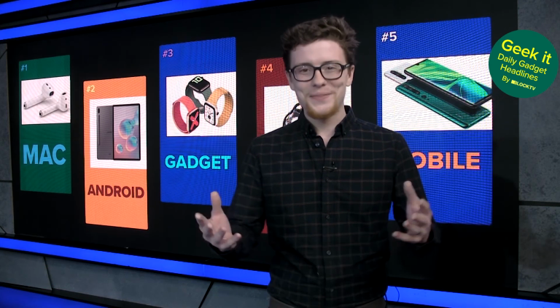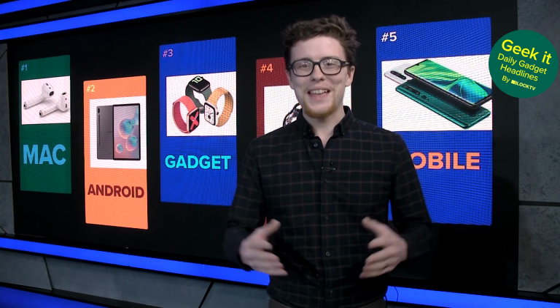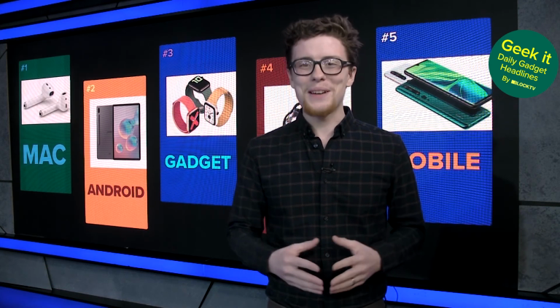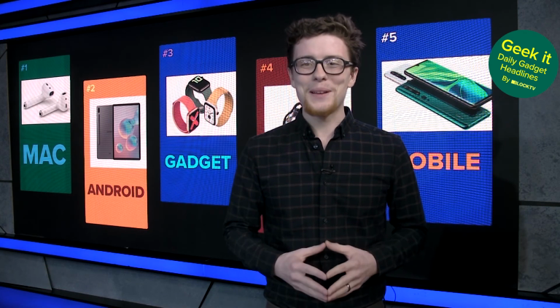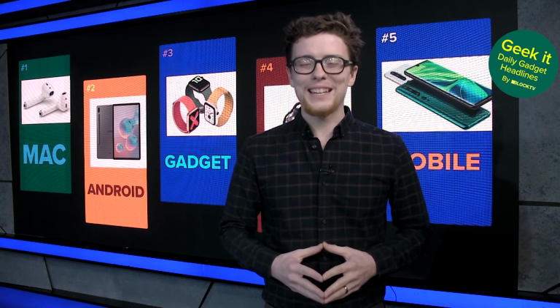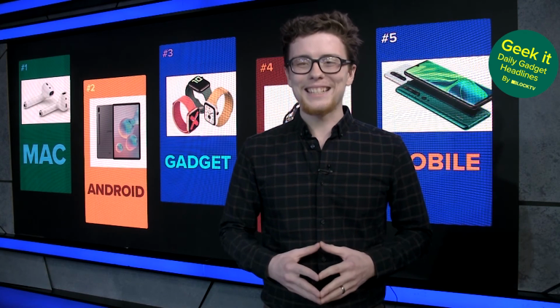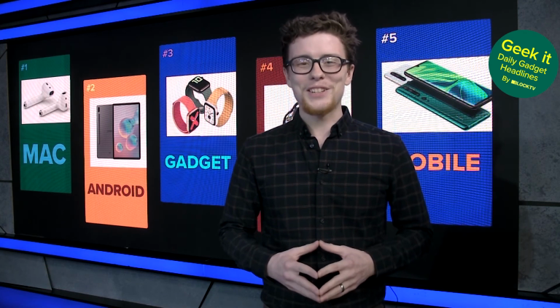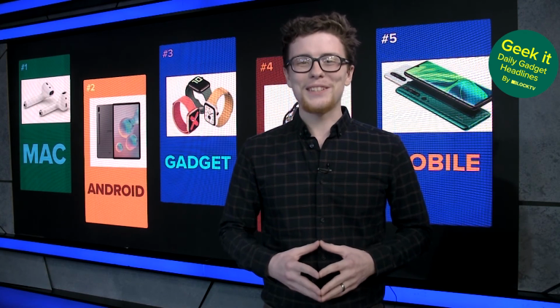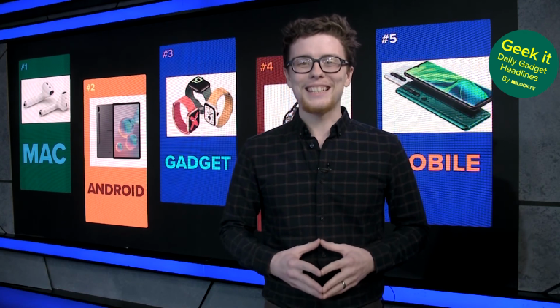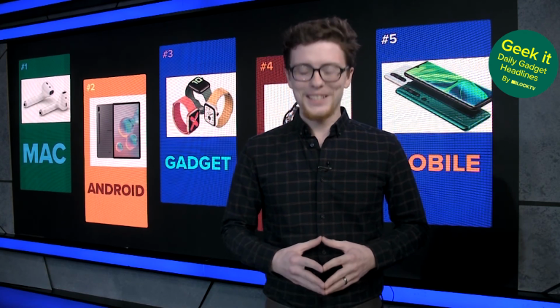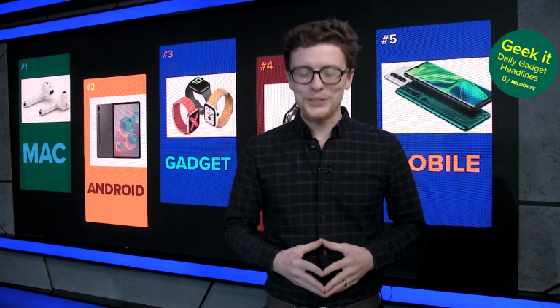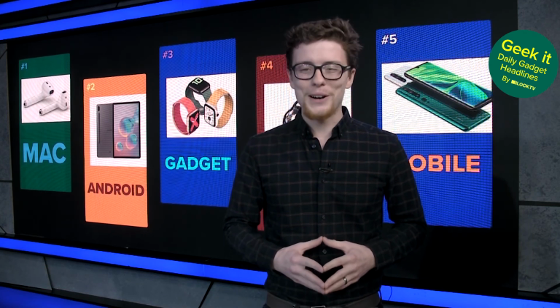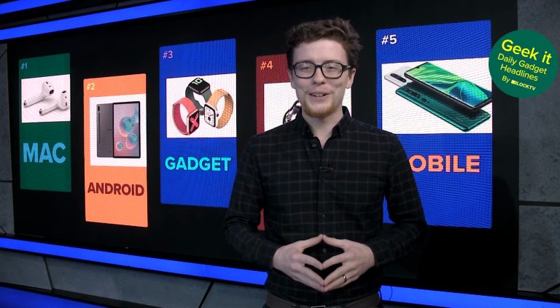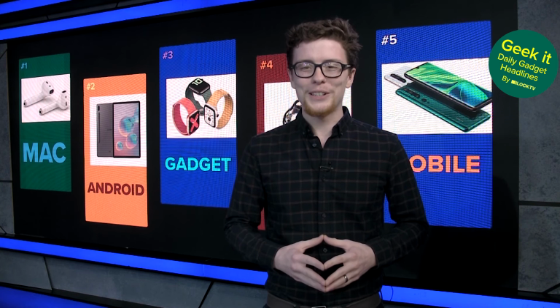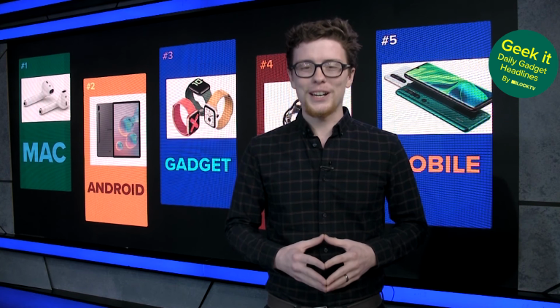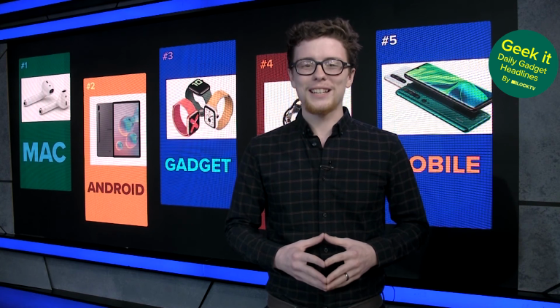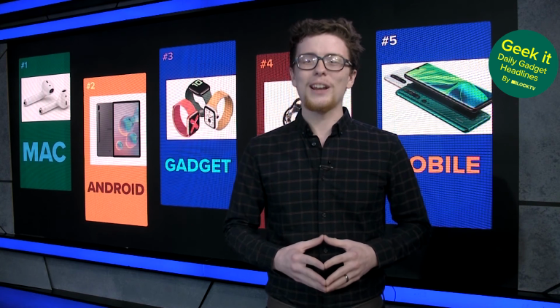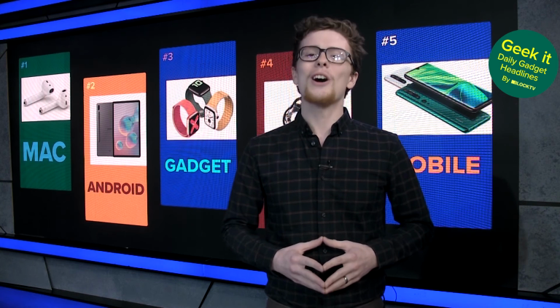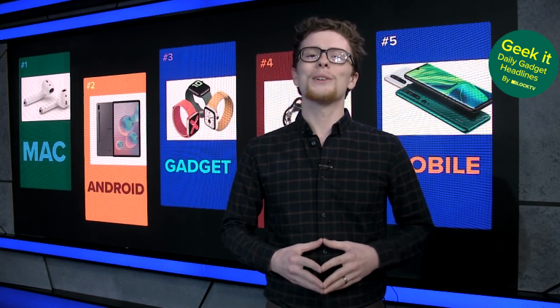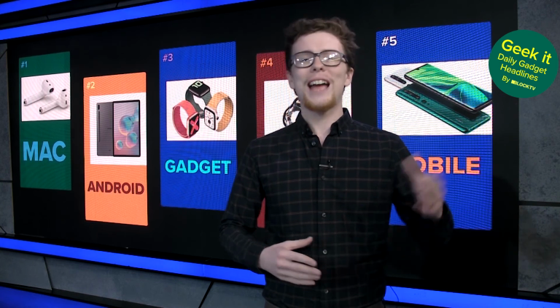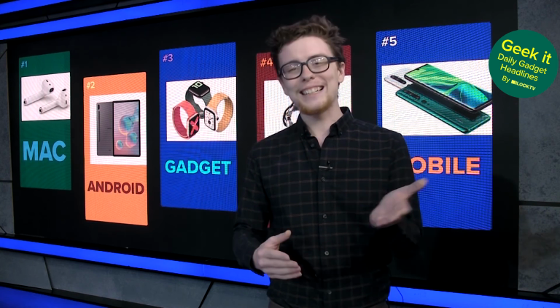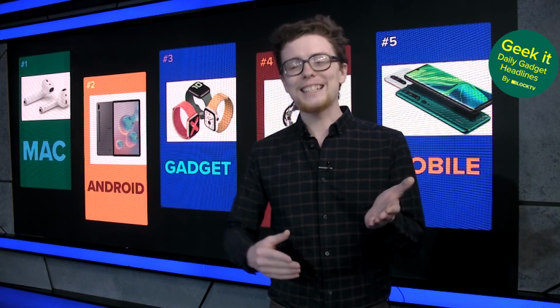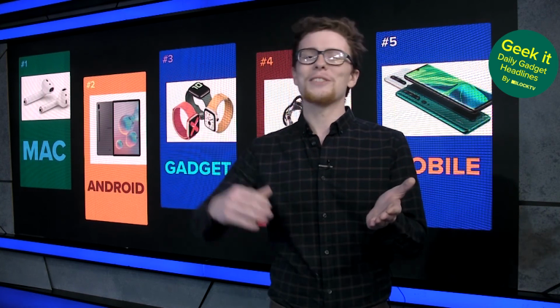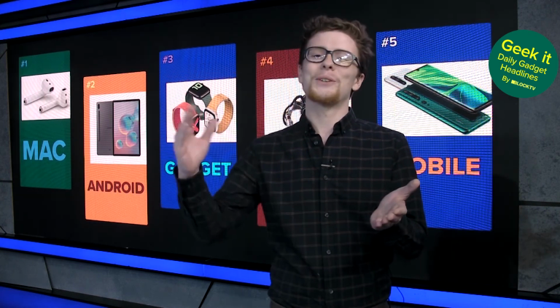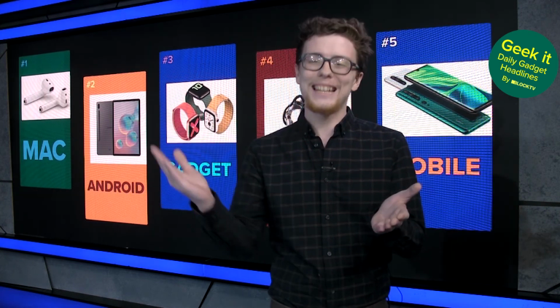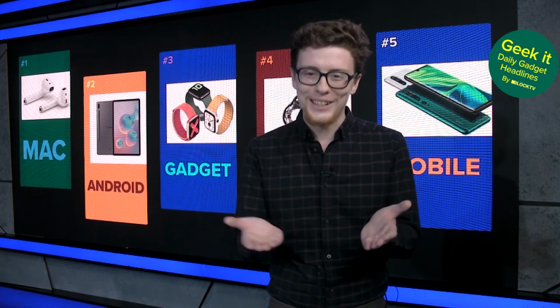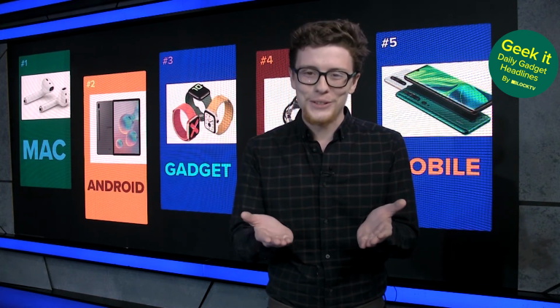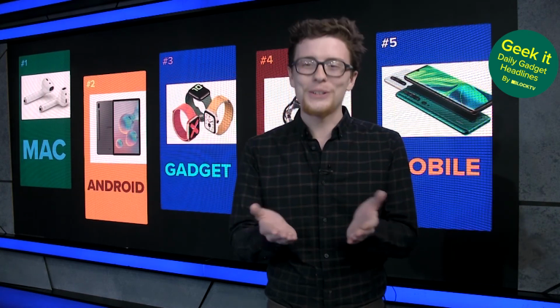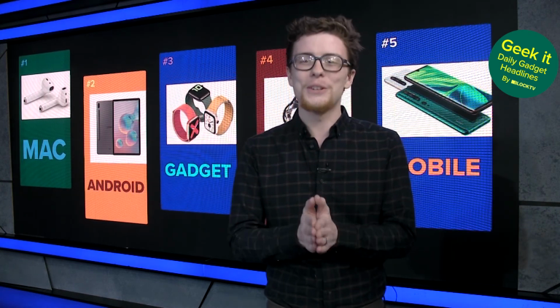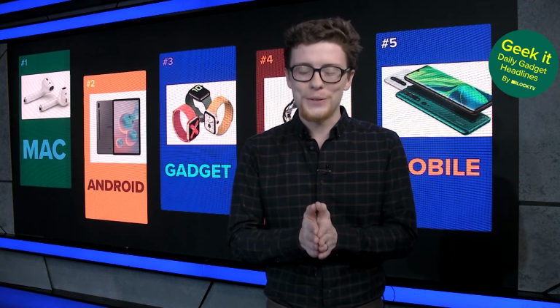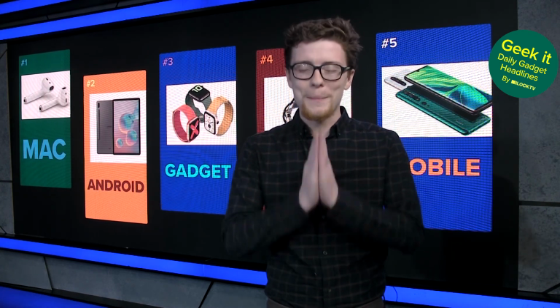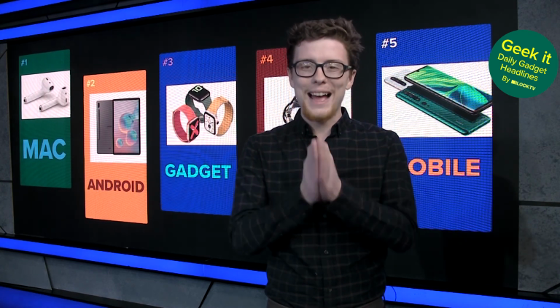That wraps up today's edition of Geek It! Until tomorrow, go check us out on Twitter at geek underscore it underscore news. Bye!